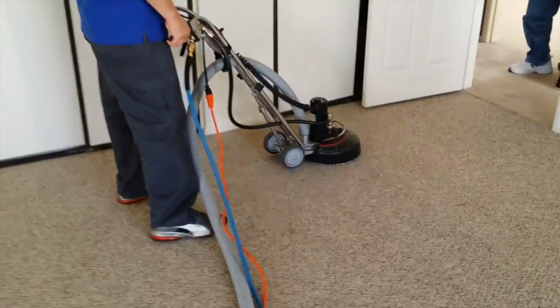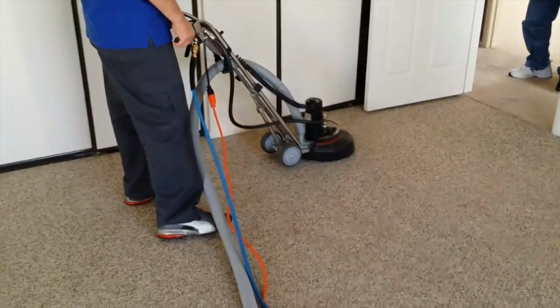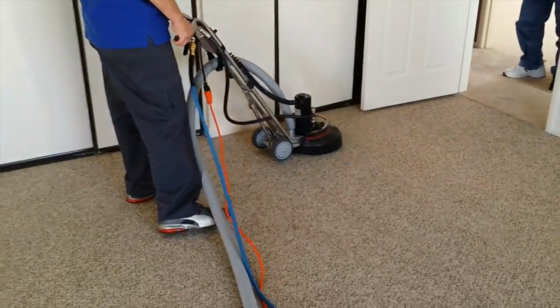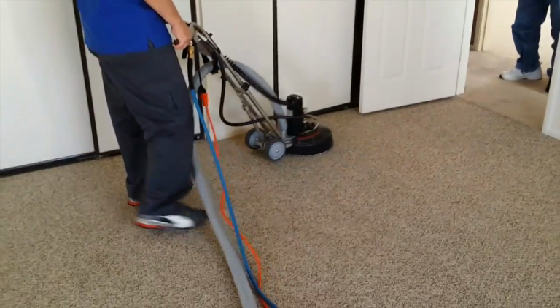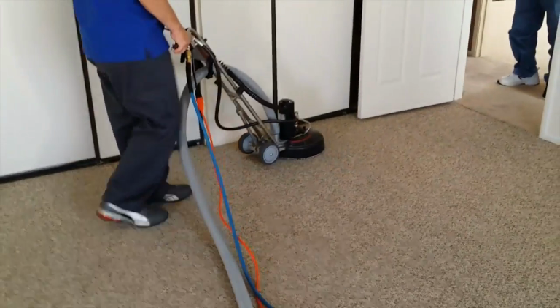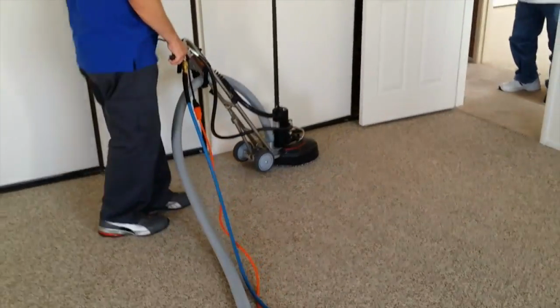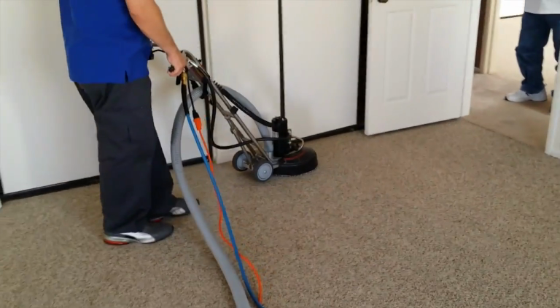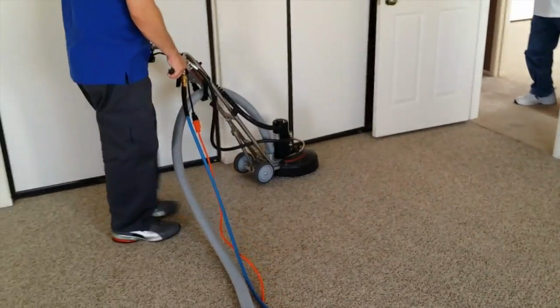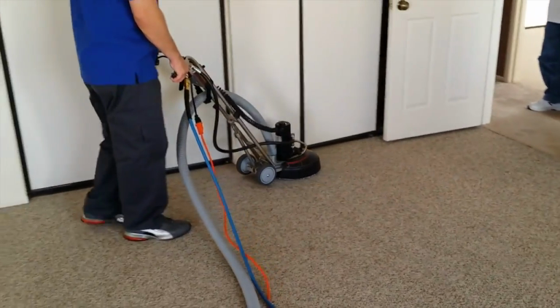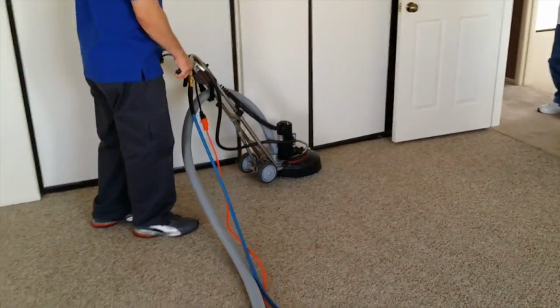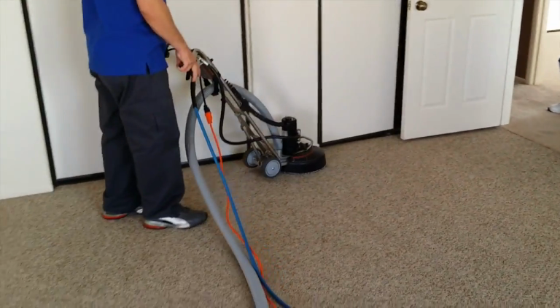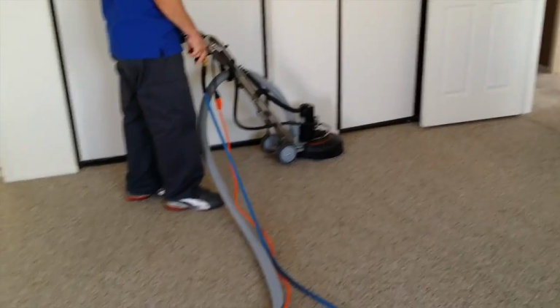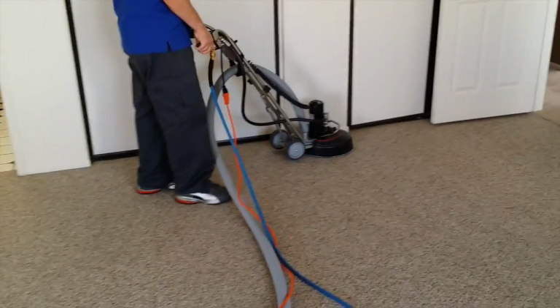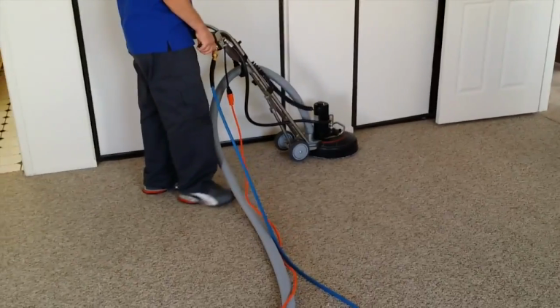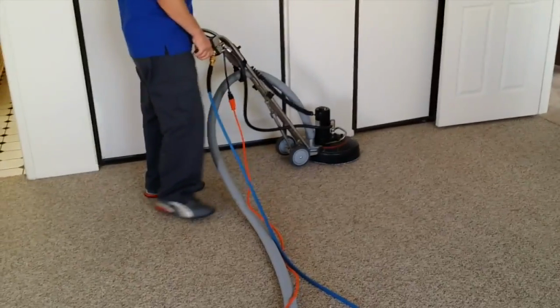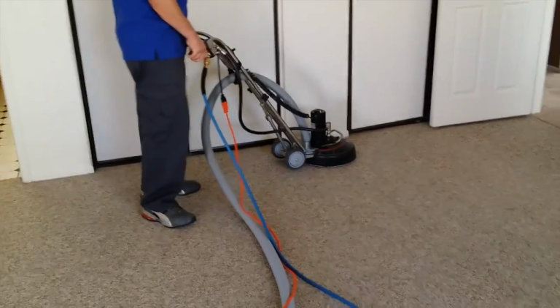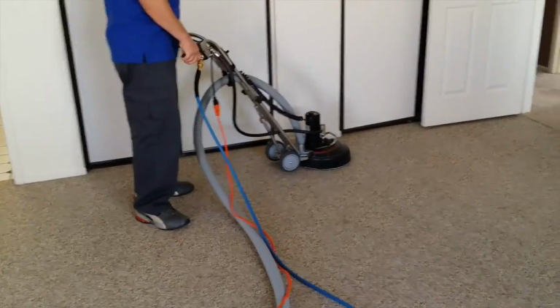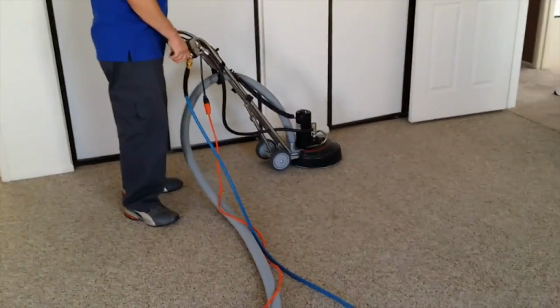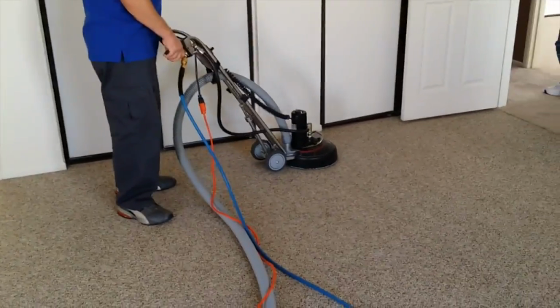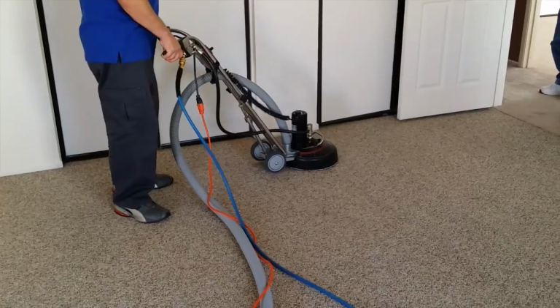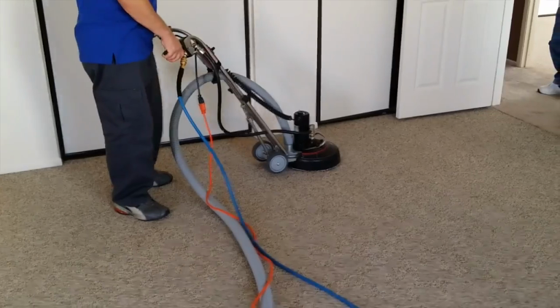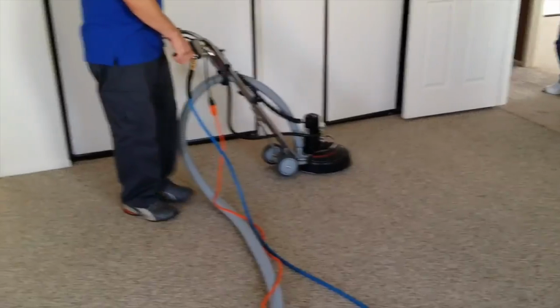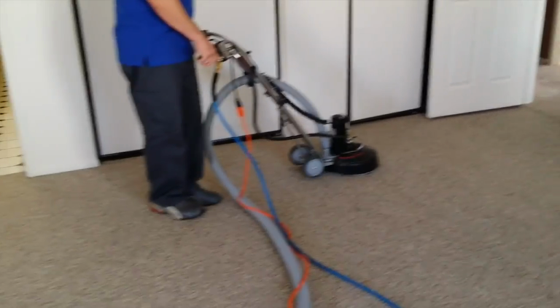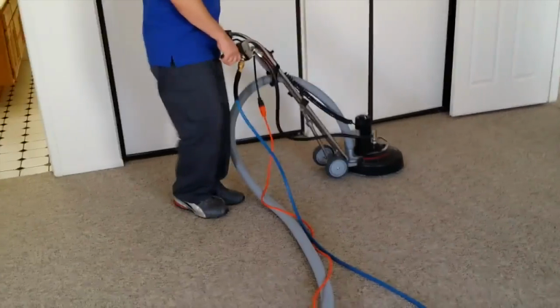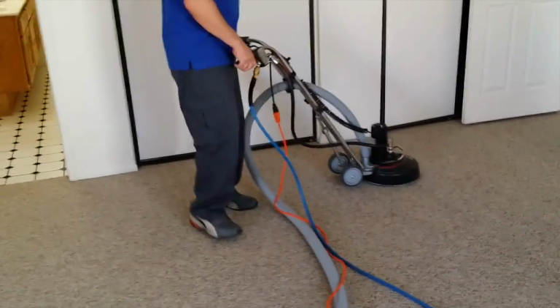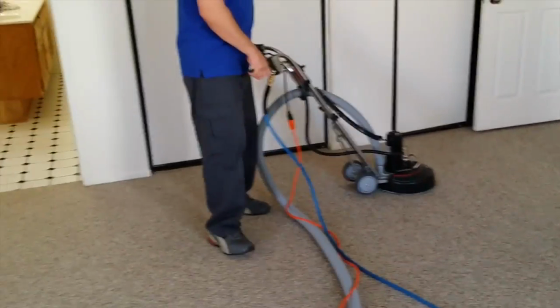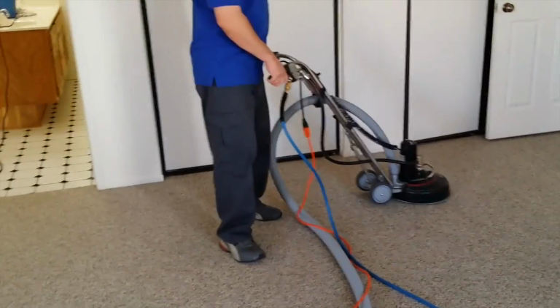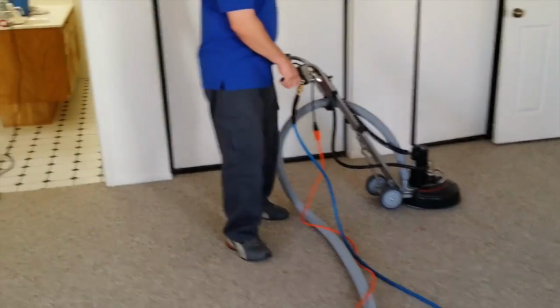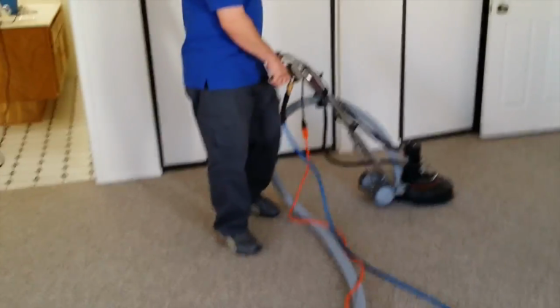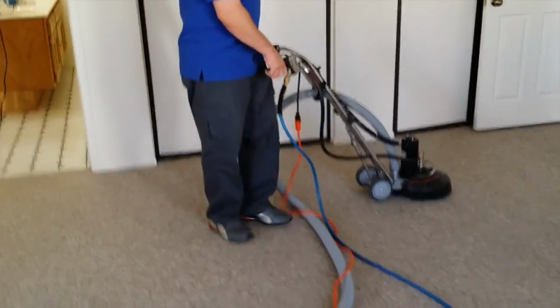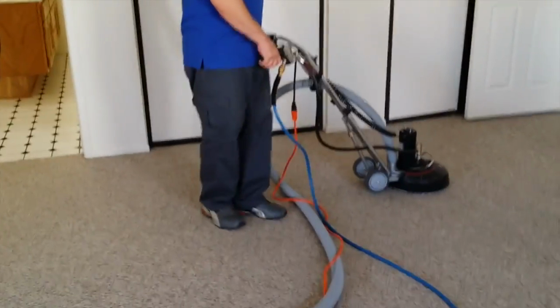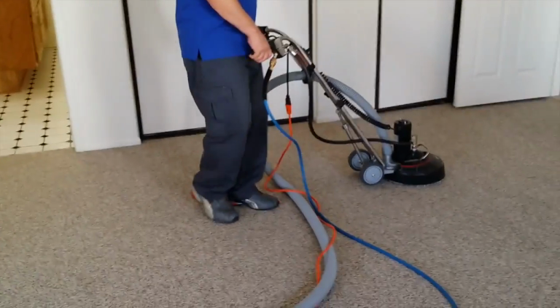As you can see with the Rotovac, it is spraying, sucking, and vacuuming out simultaneously.